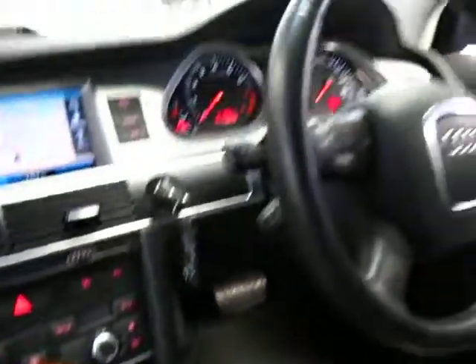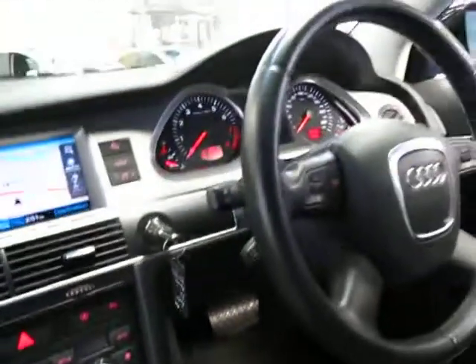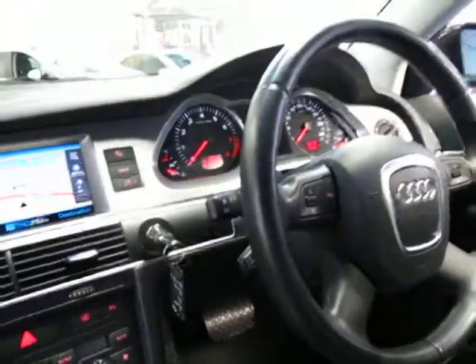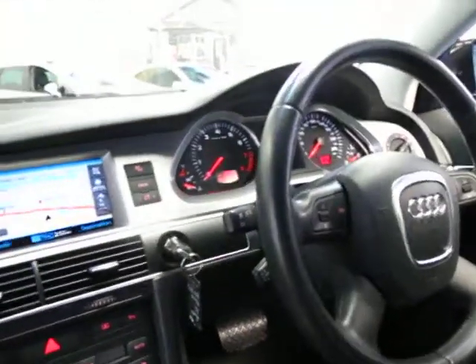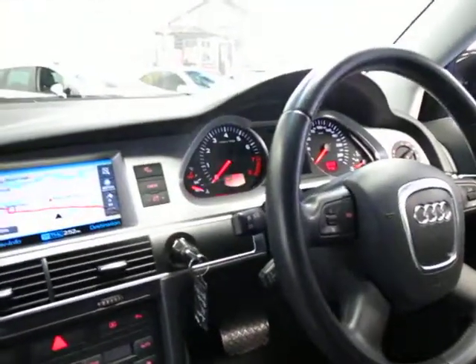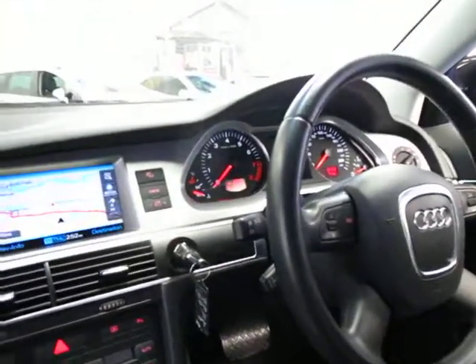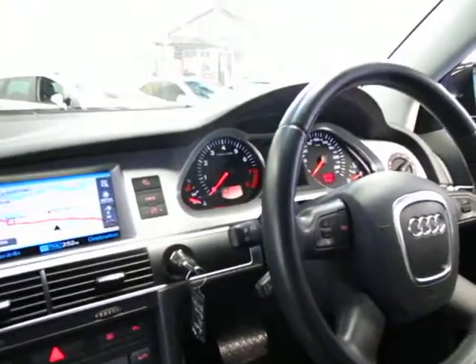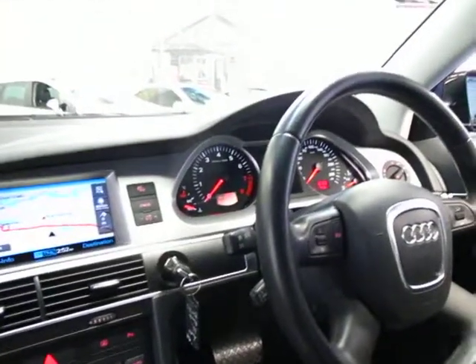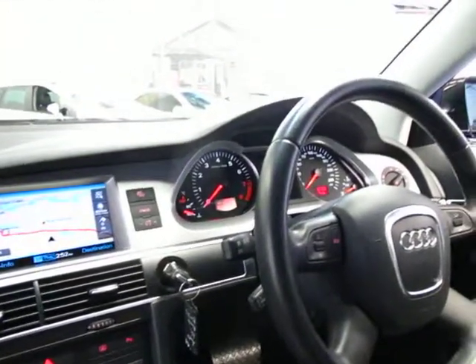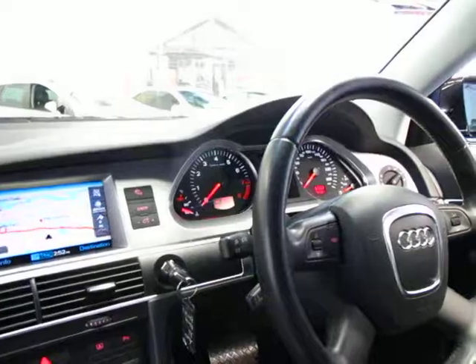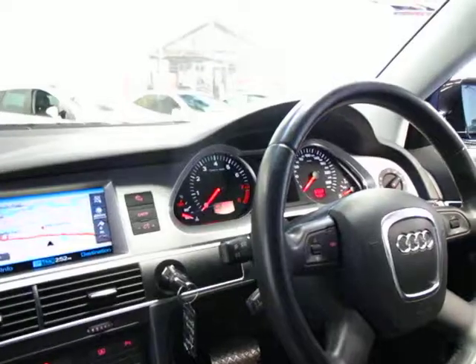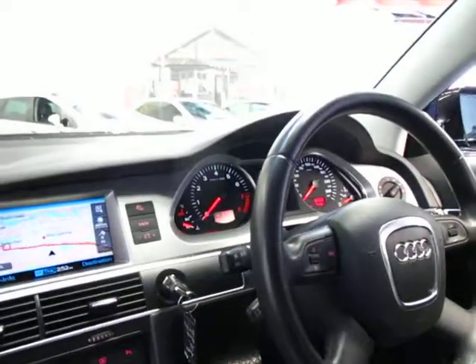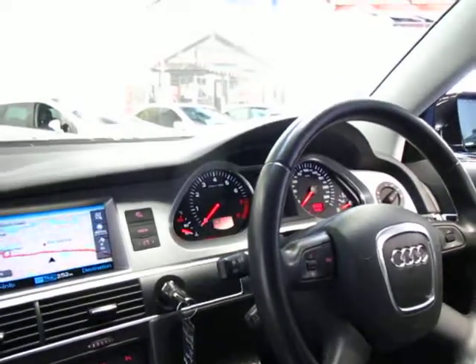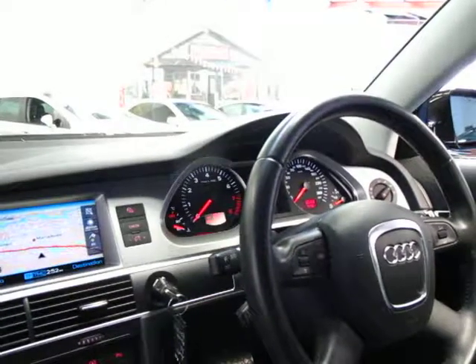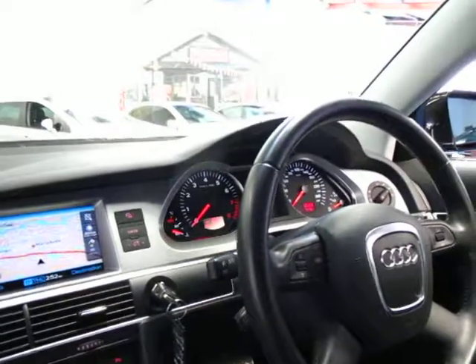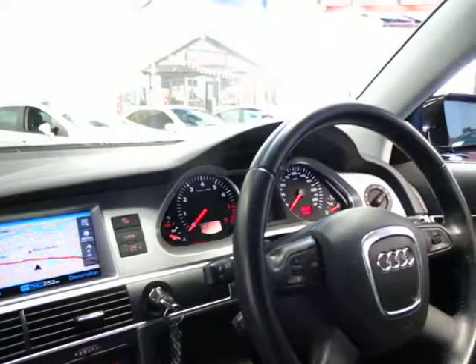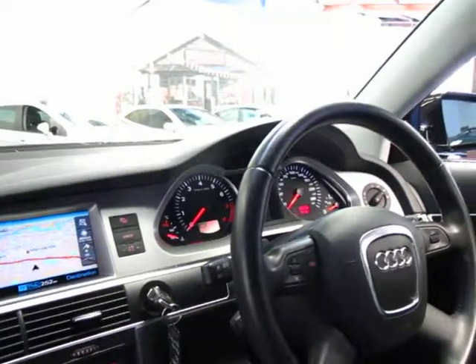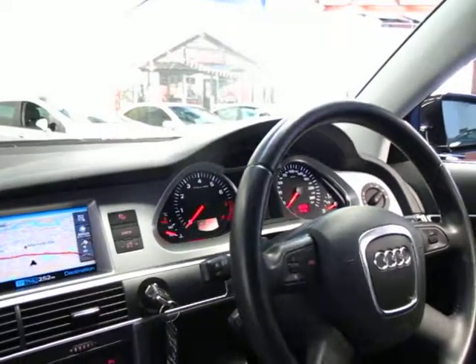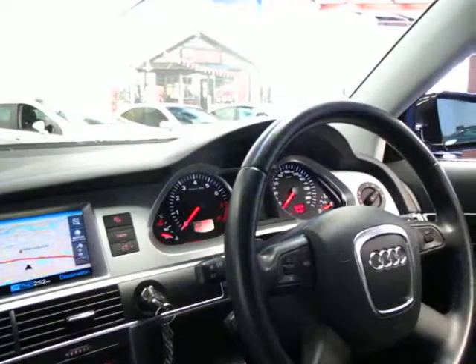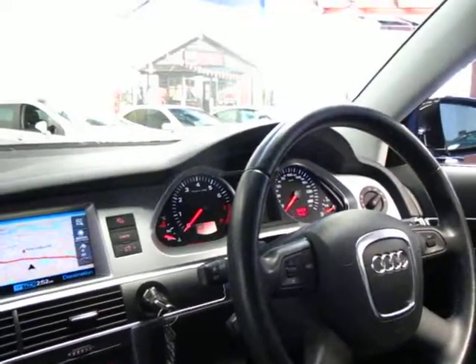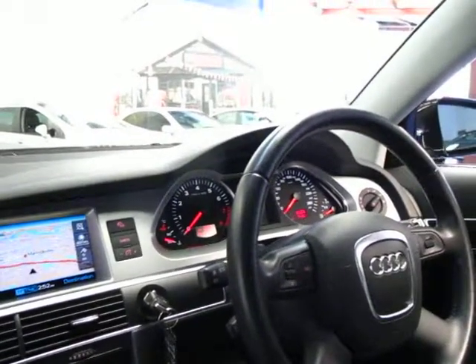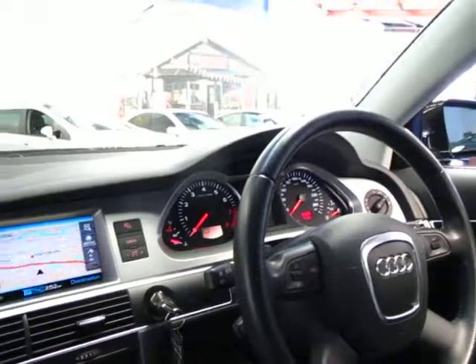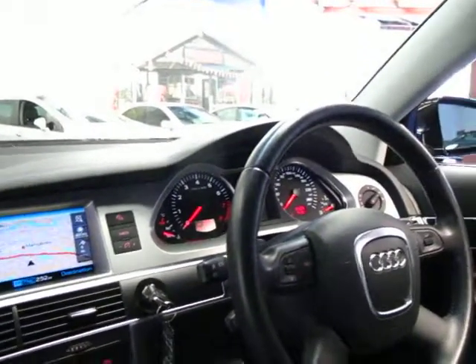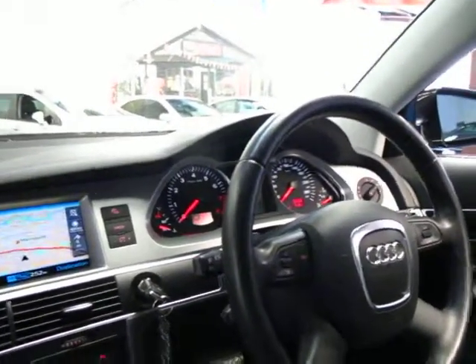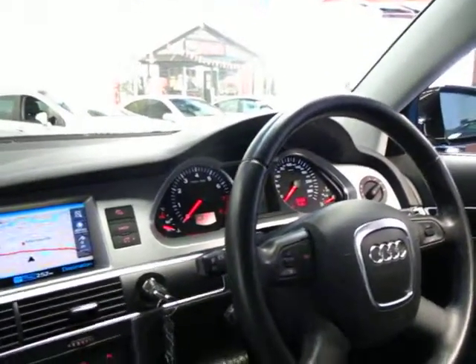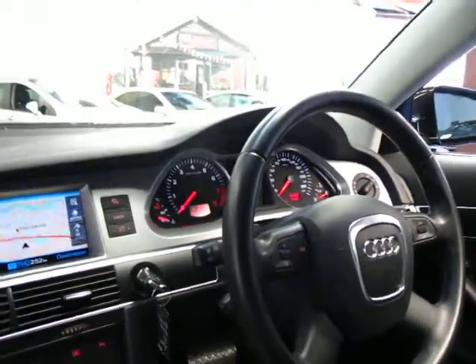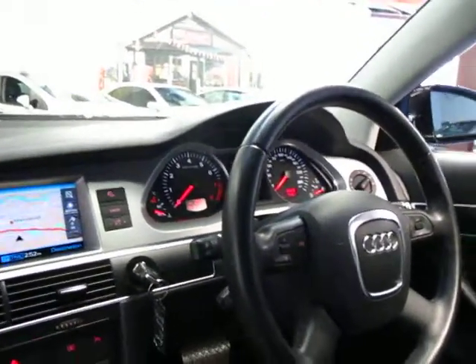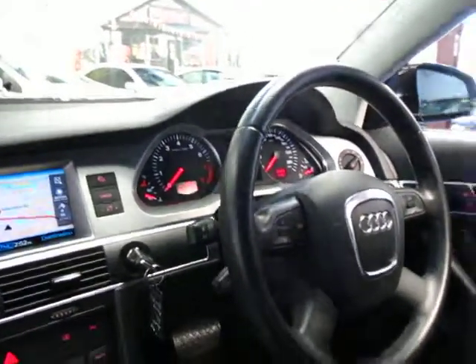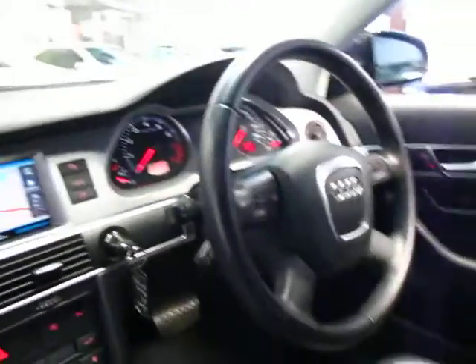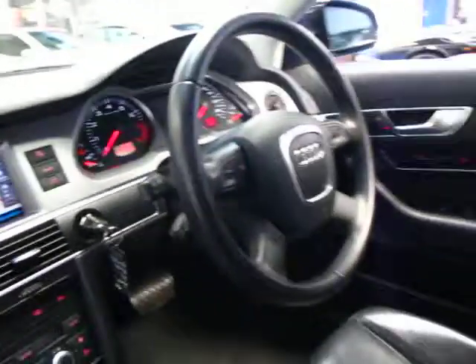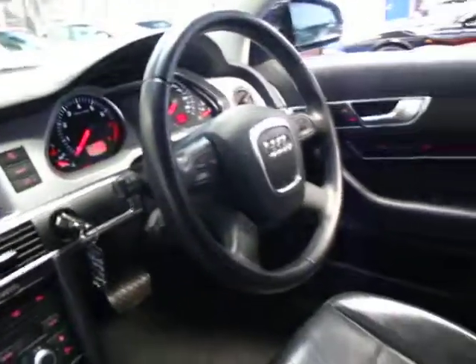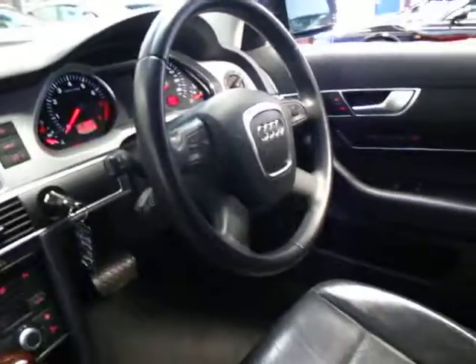These are really lovely cars. In fact there's really not a lot that separates something like this from an Audi A8 of a similar year.